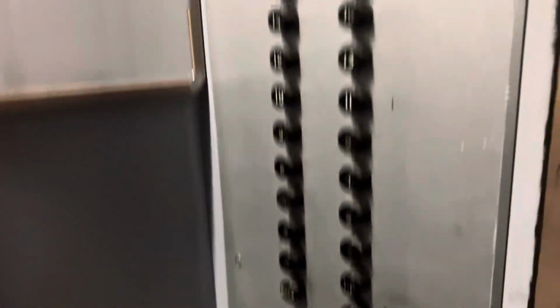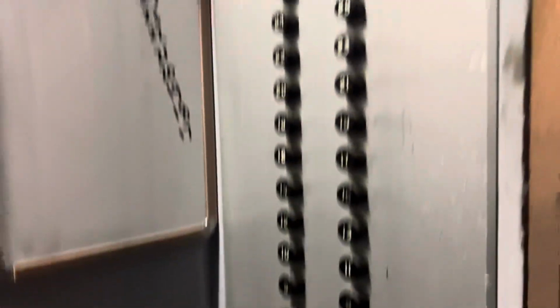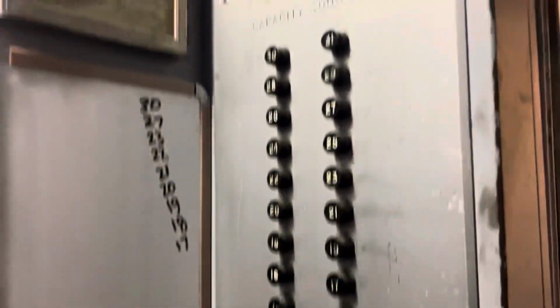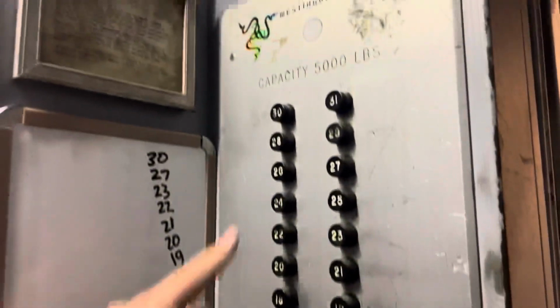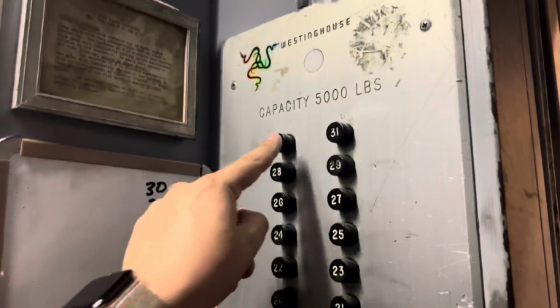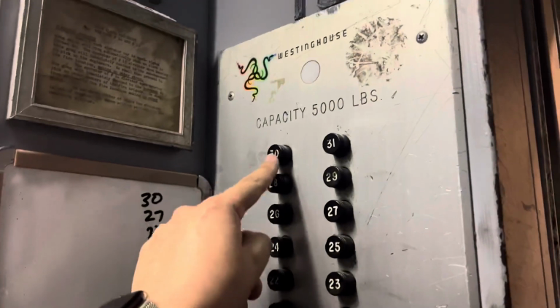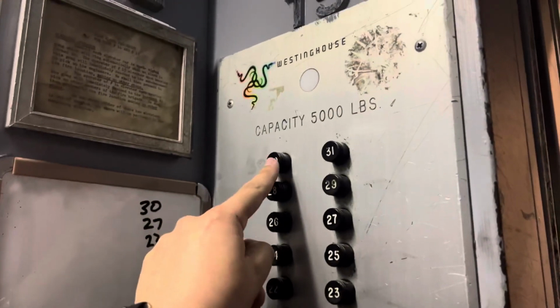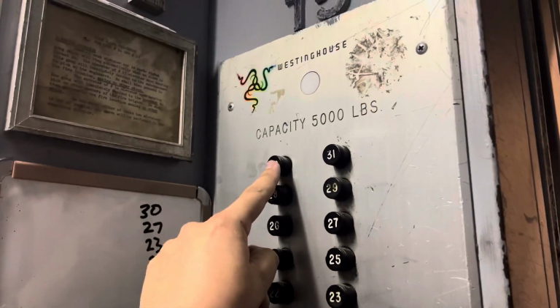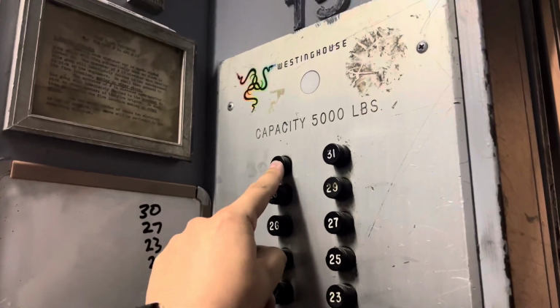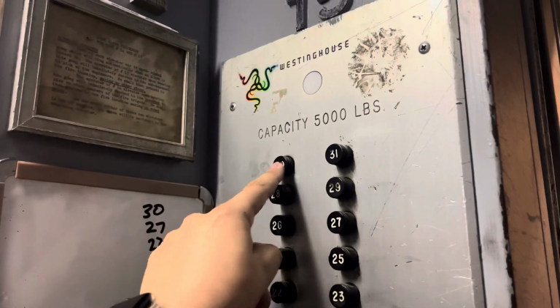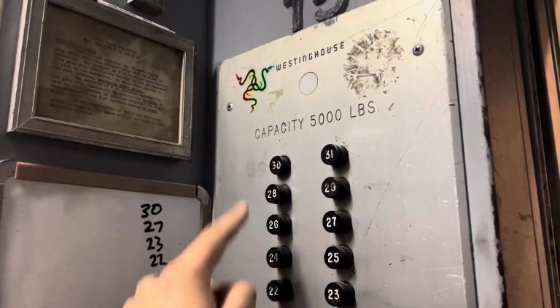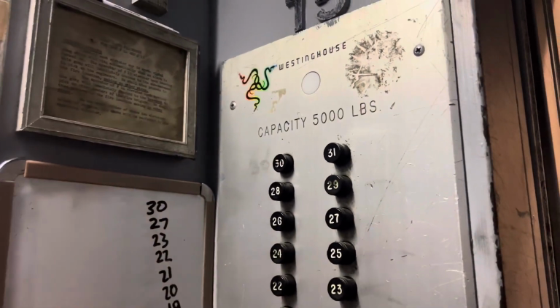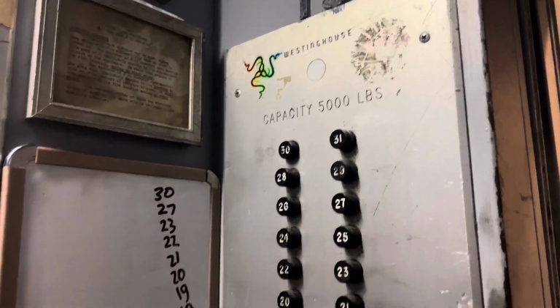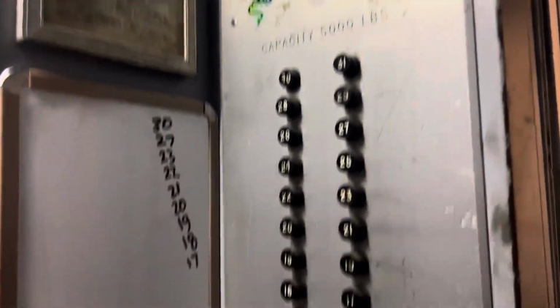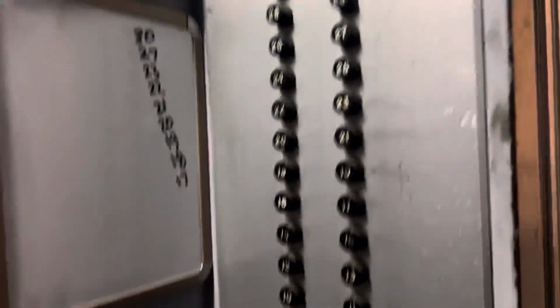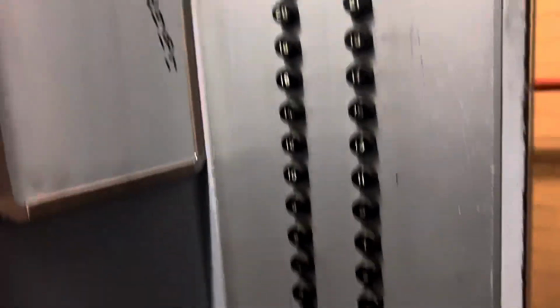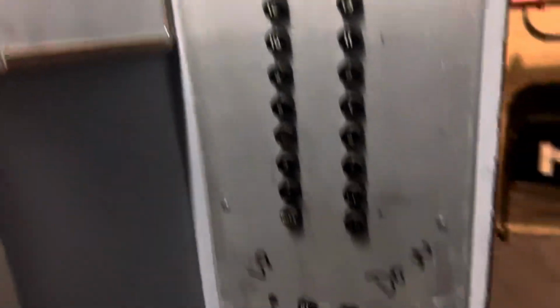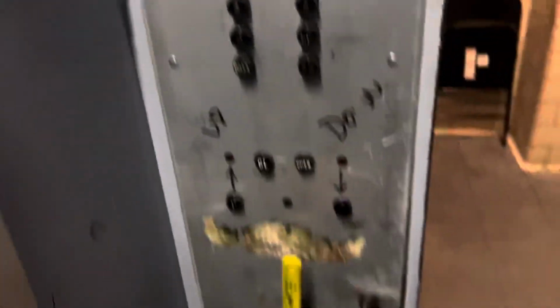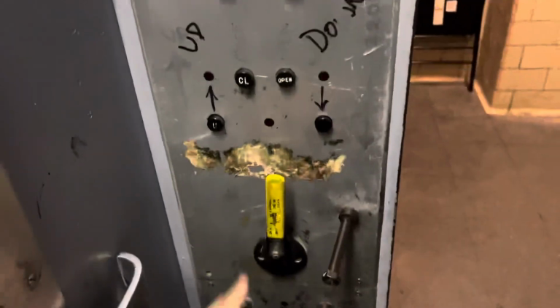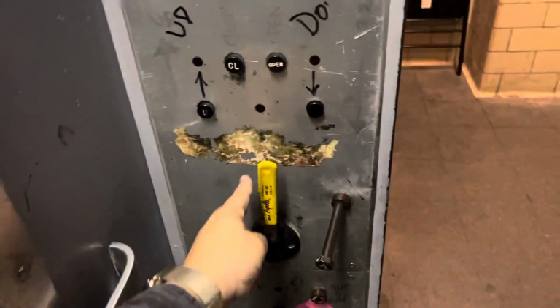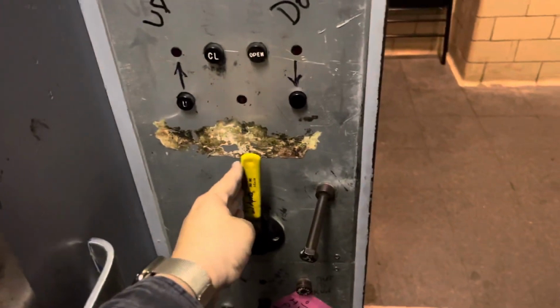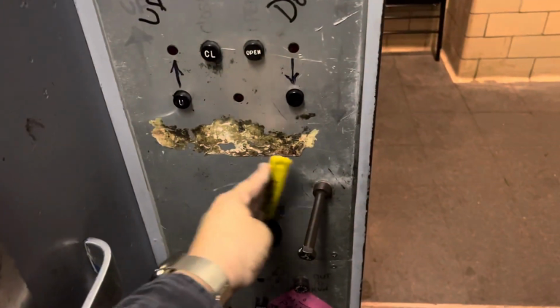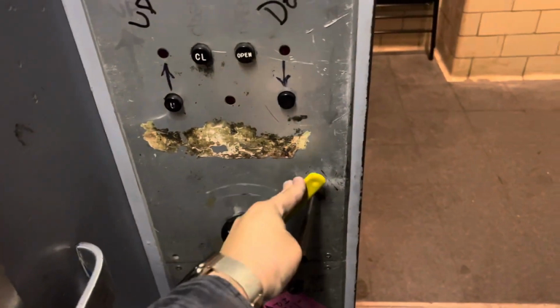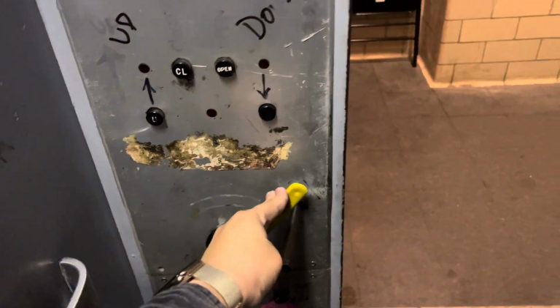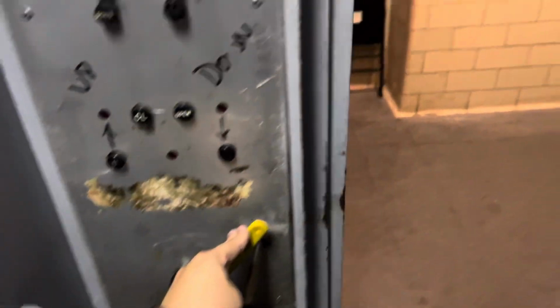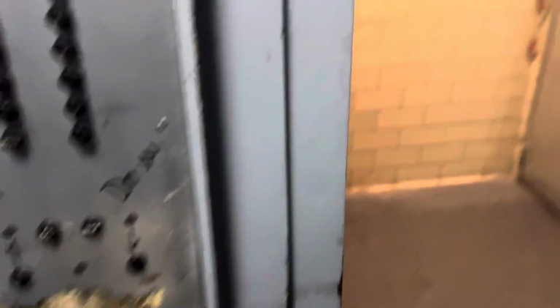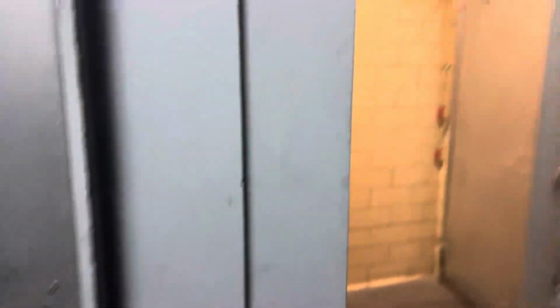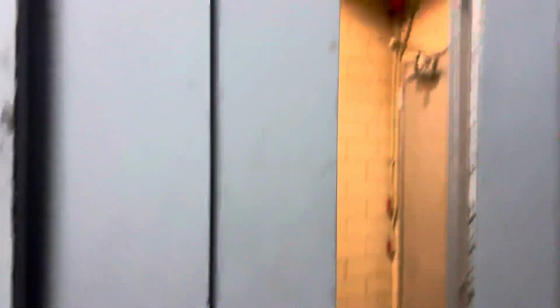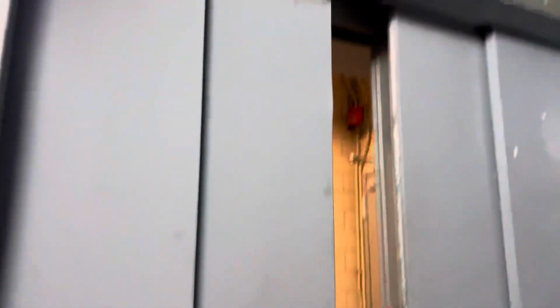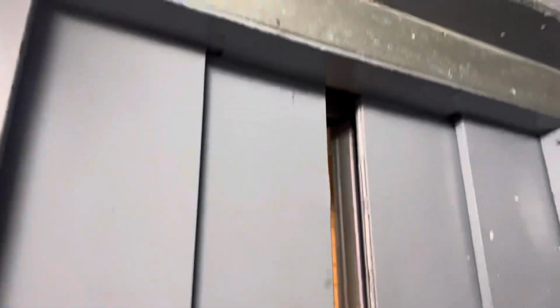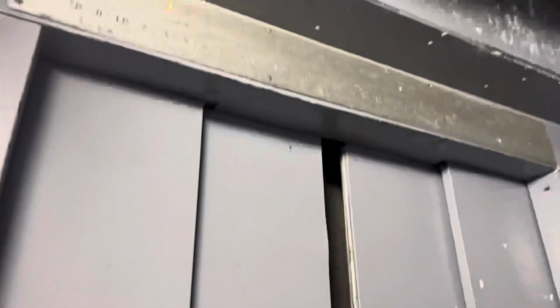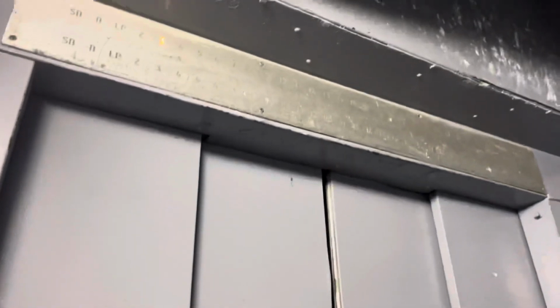We go up to the 30th floor. These are the pop-out buttons — turn it to the right and away we go.